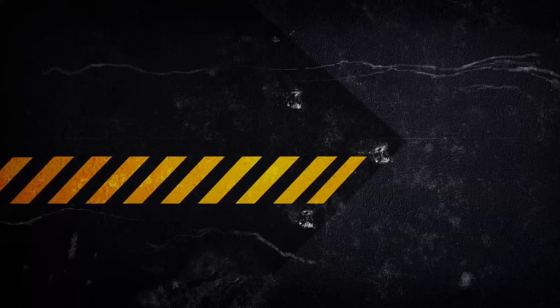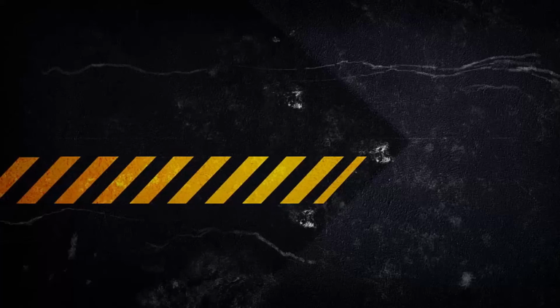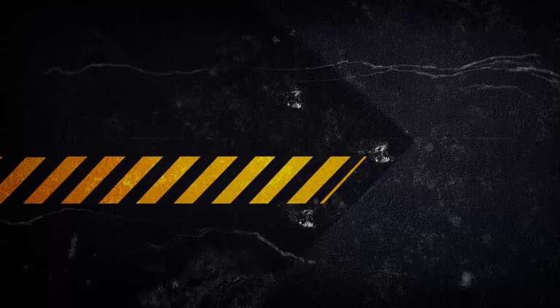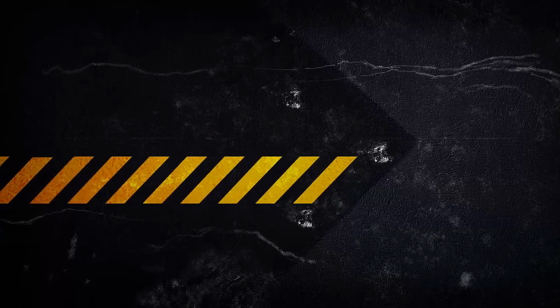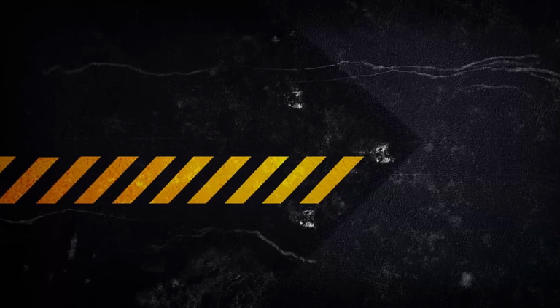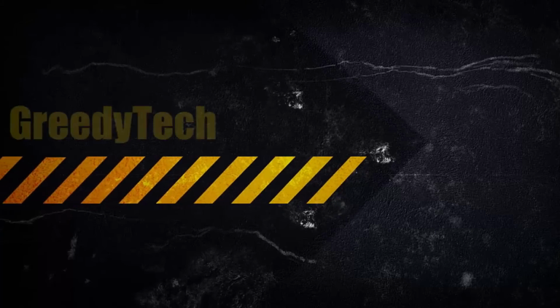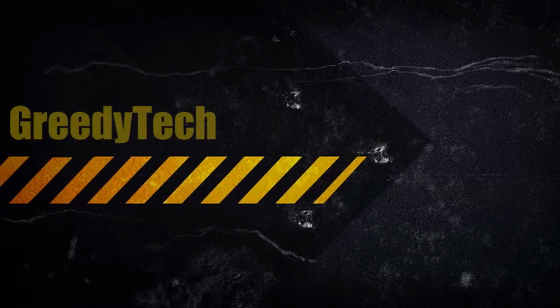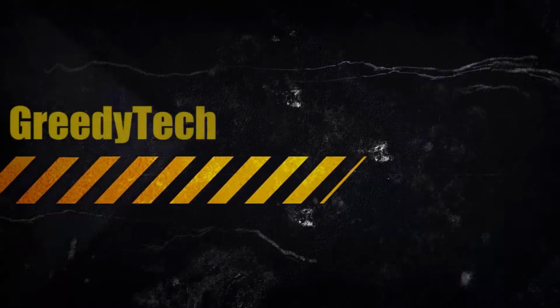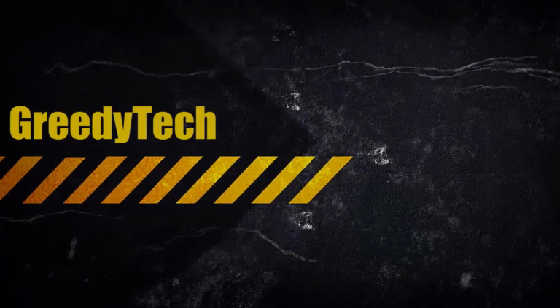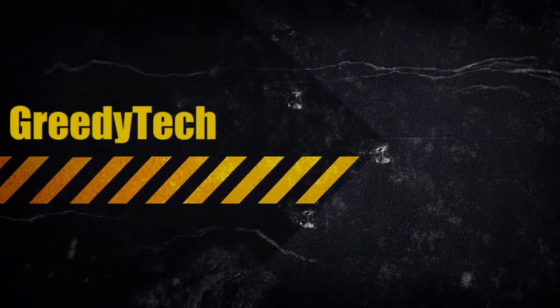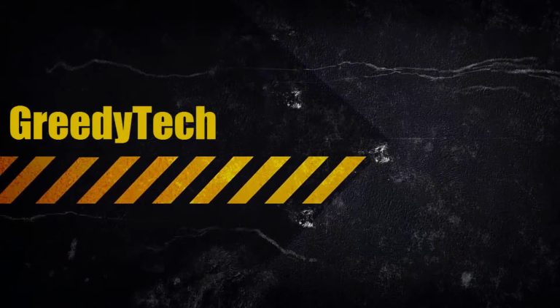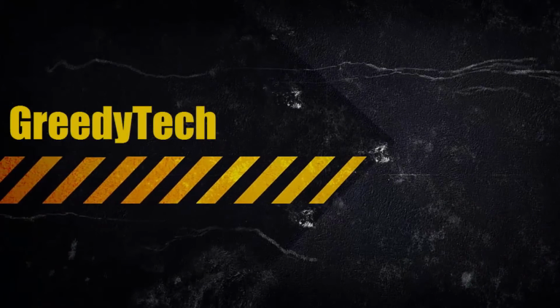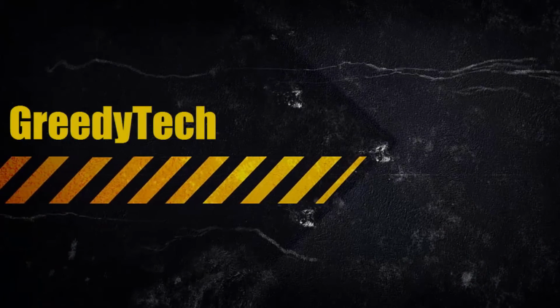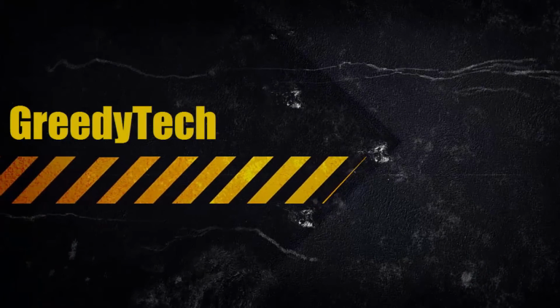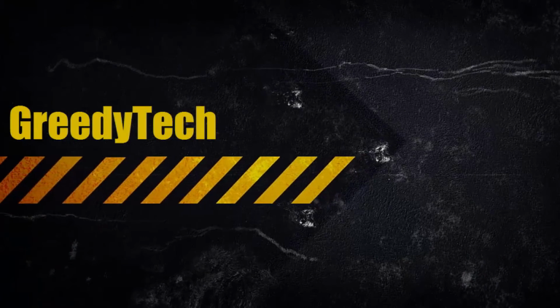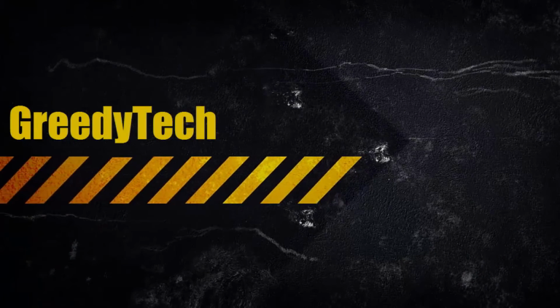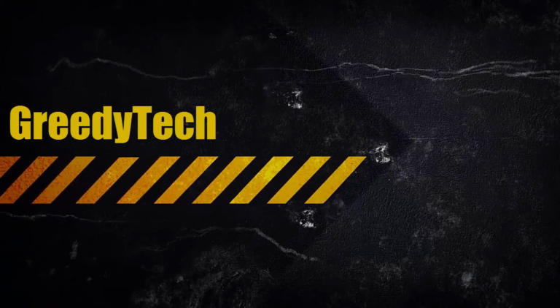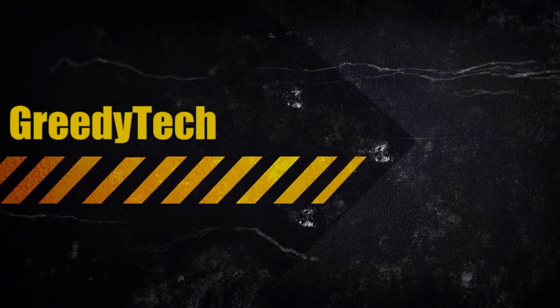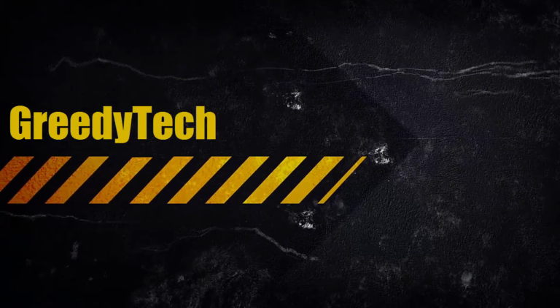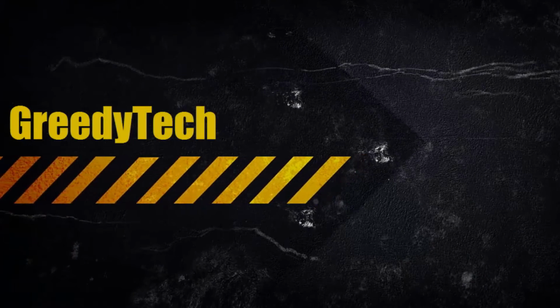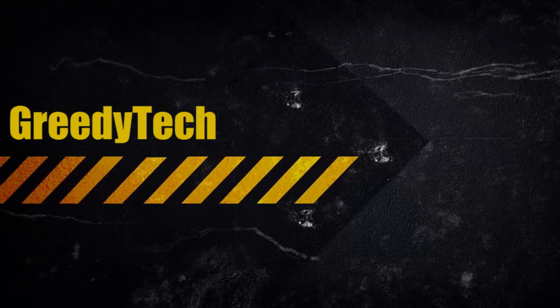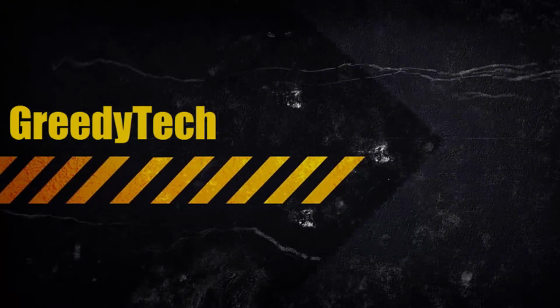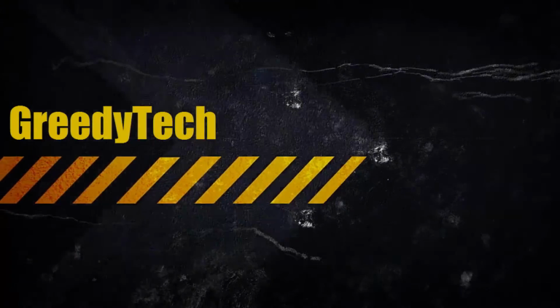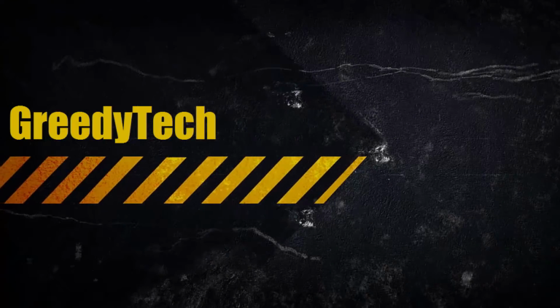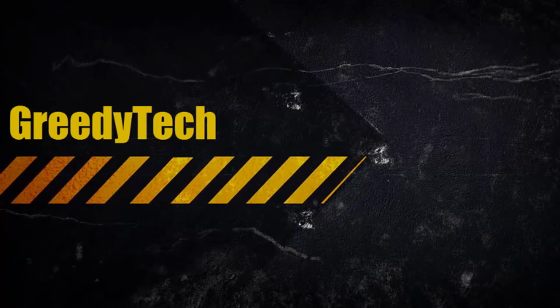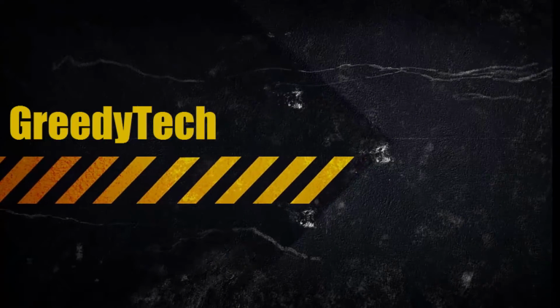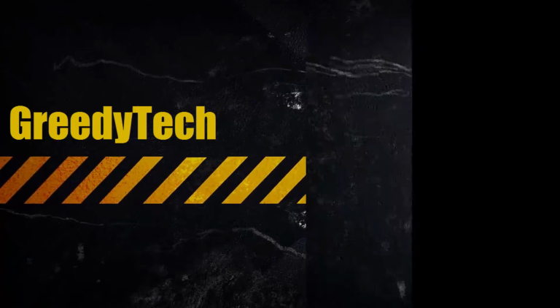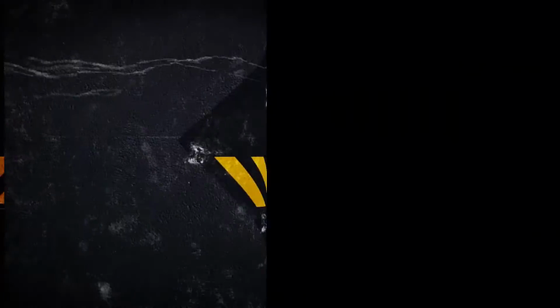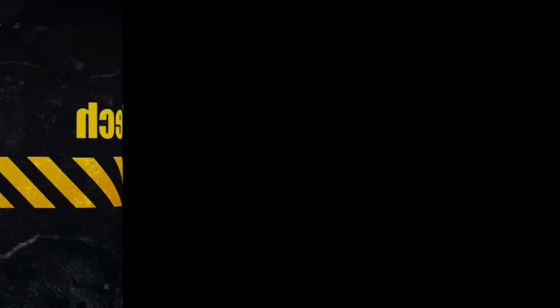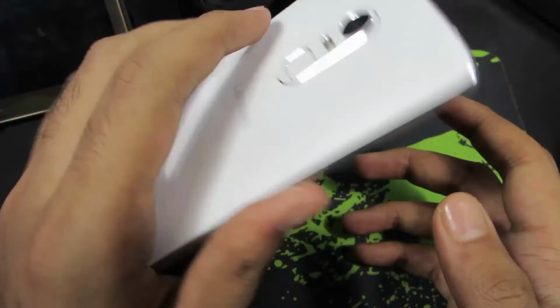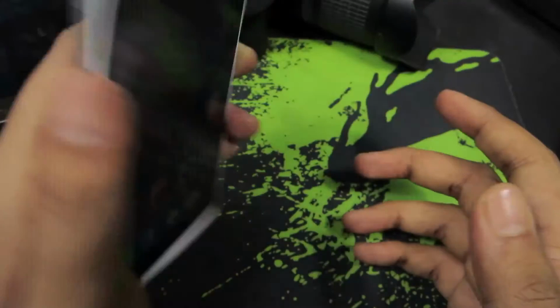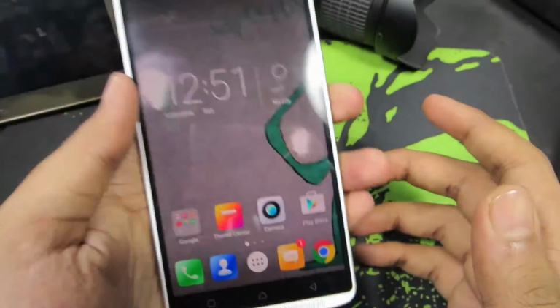Hi there guys, this is Nikhil from greedytech. In this video, I am going to show you how you can take pictures using your fingerprint scanner.